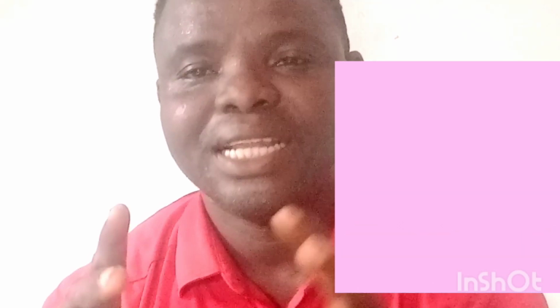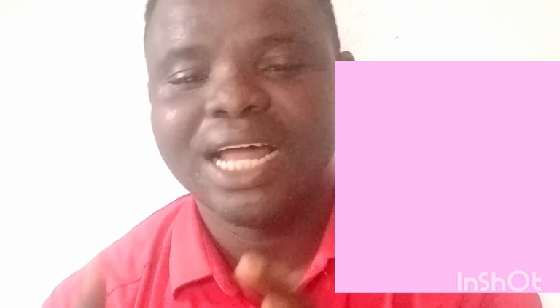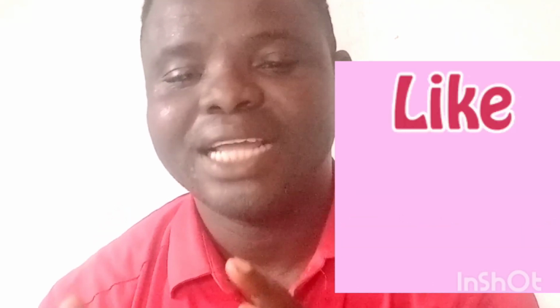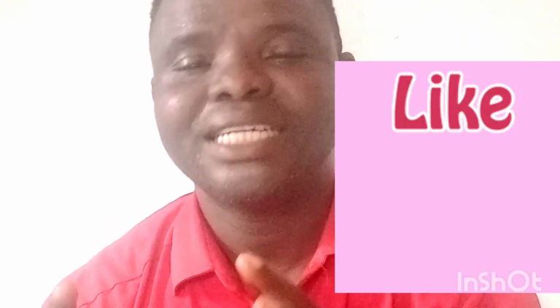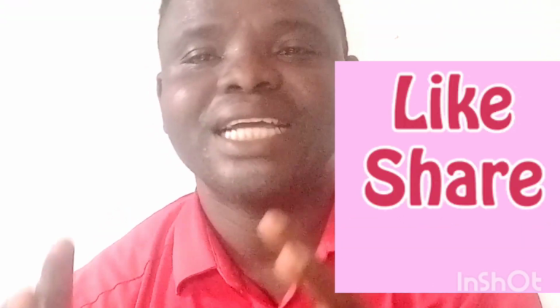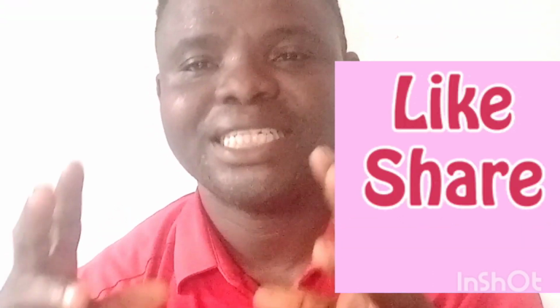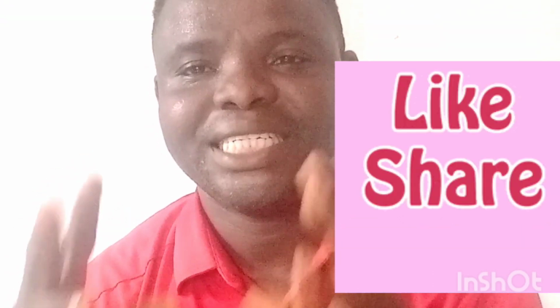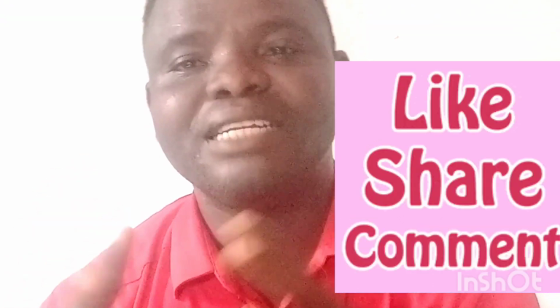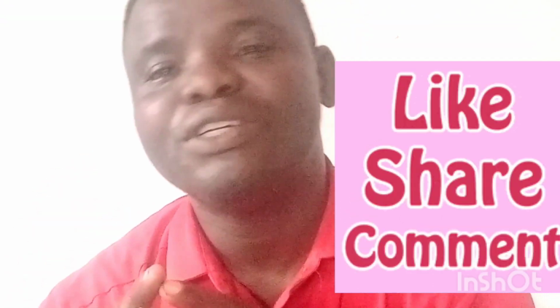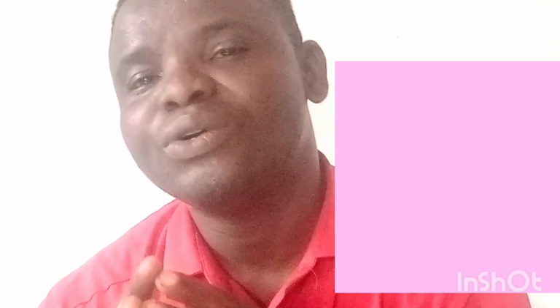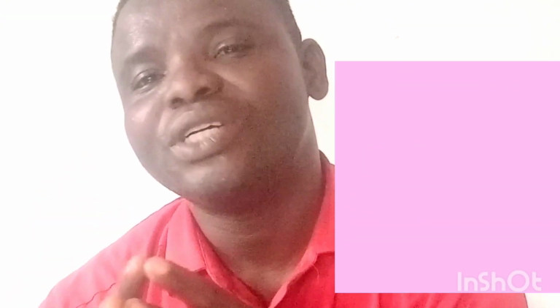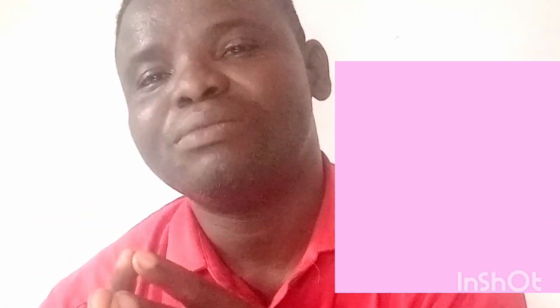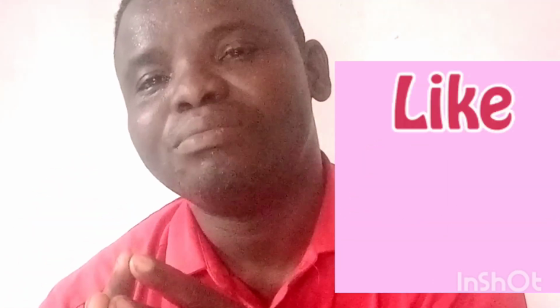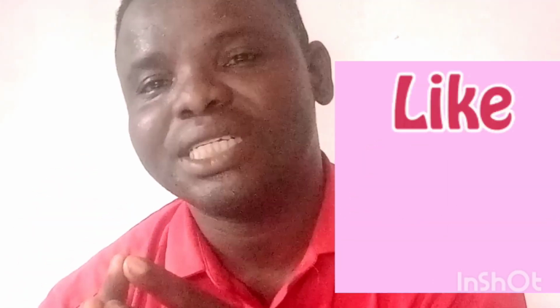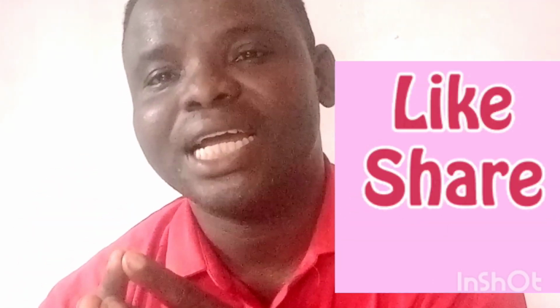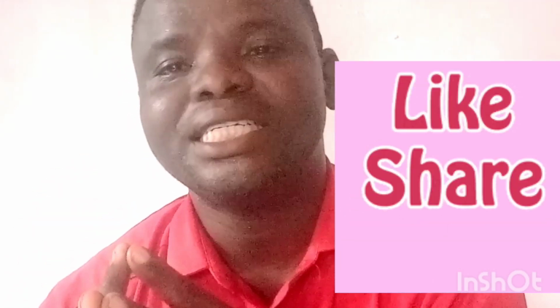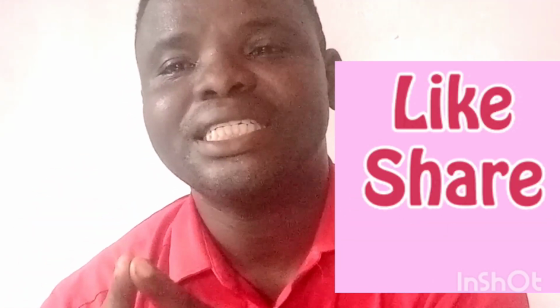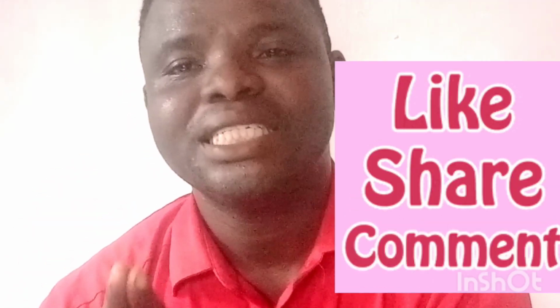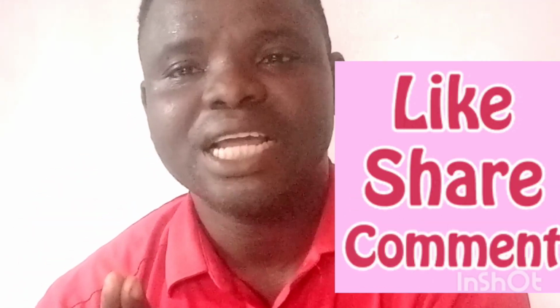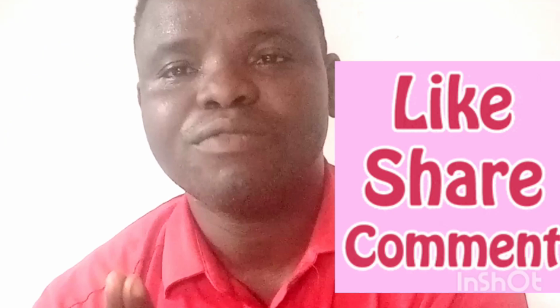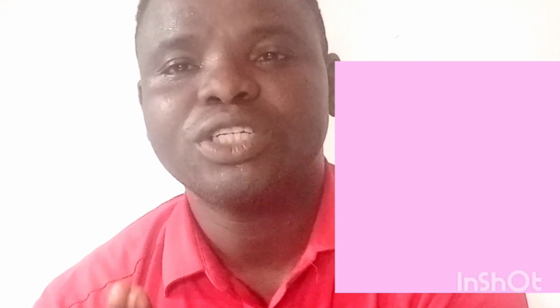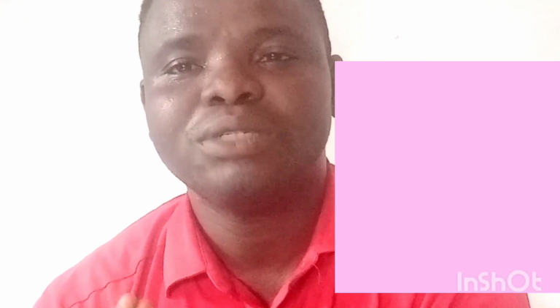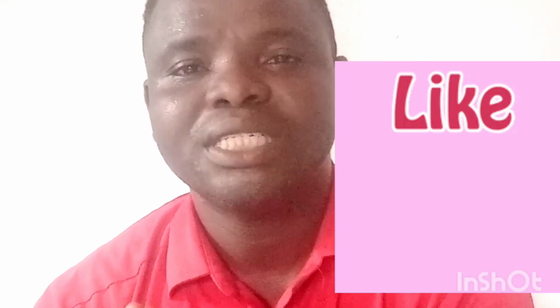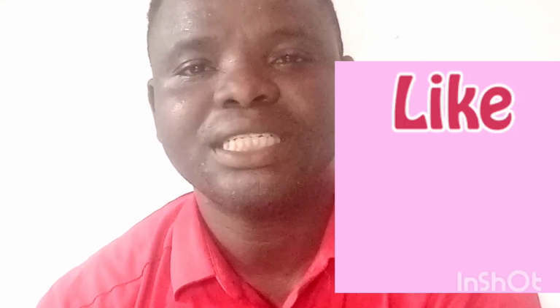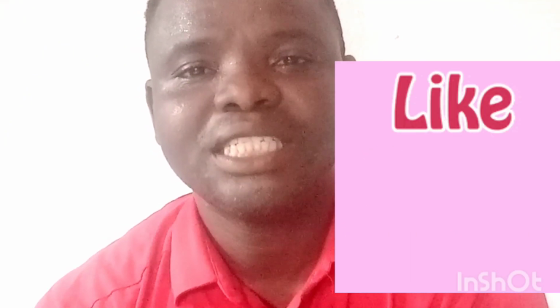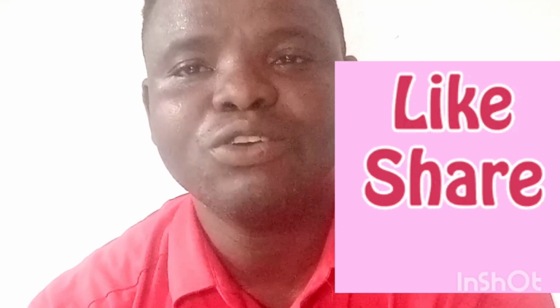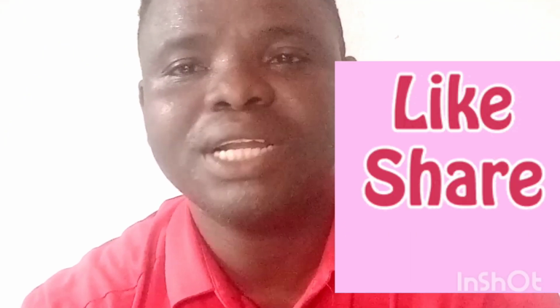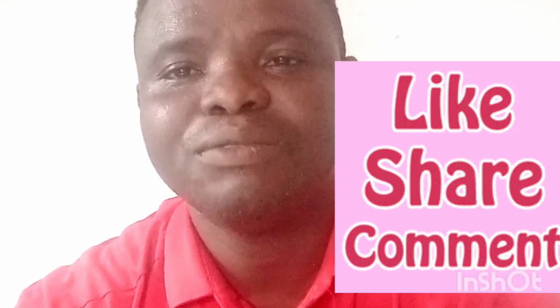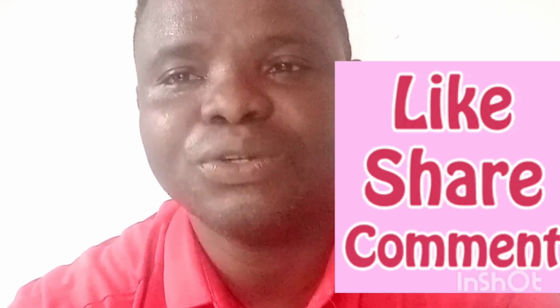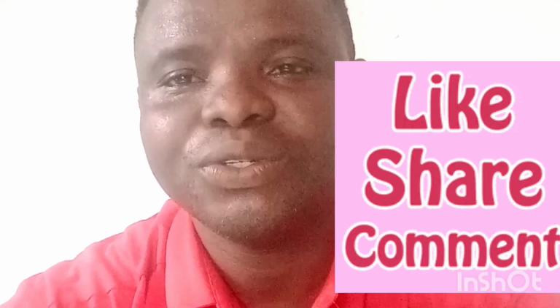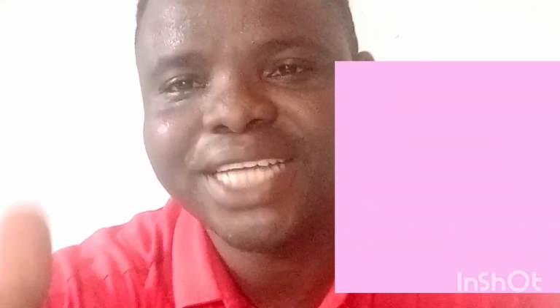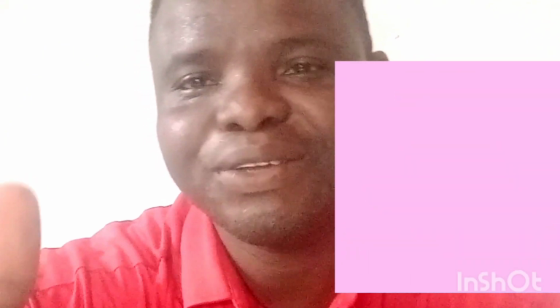Mr. Engine, thank you. See you in my next video, thank you.